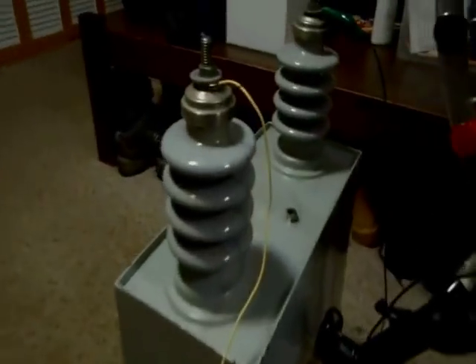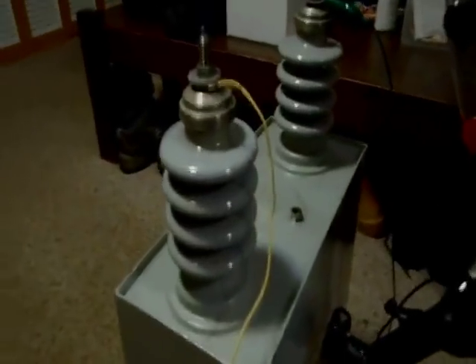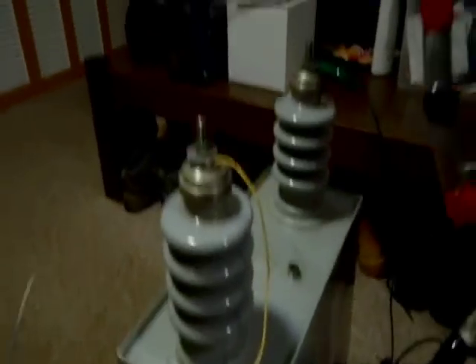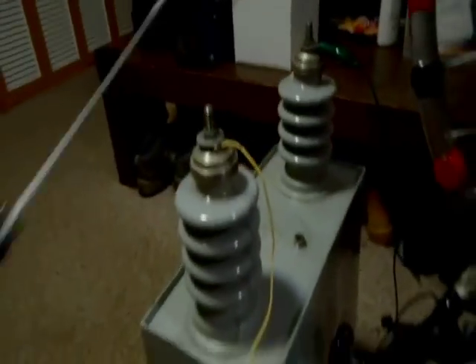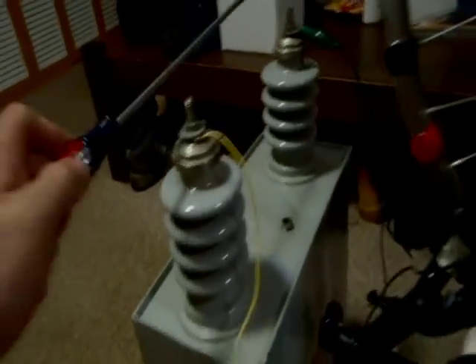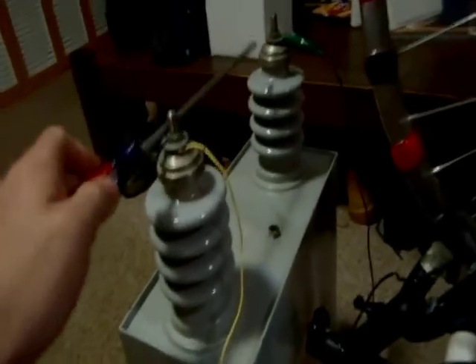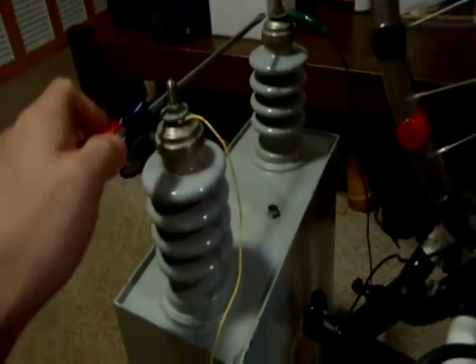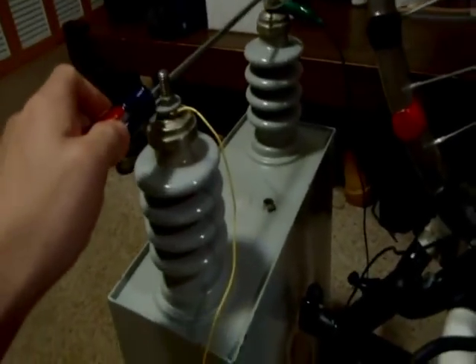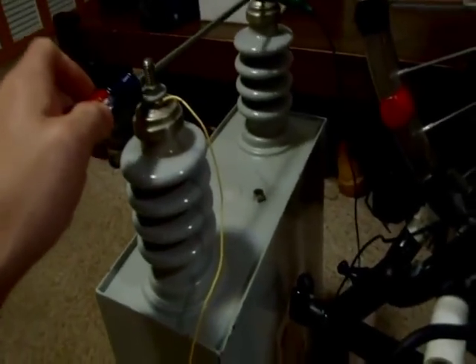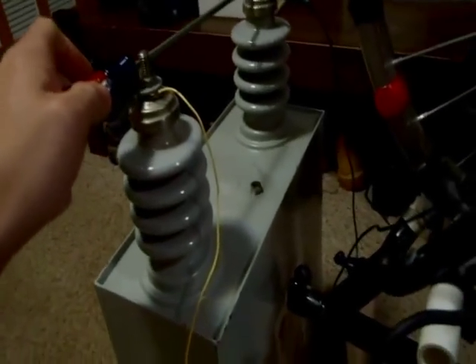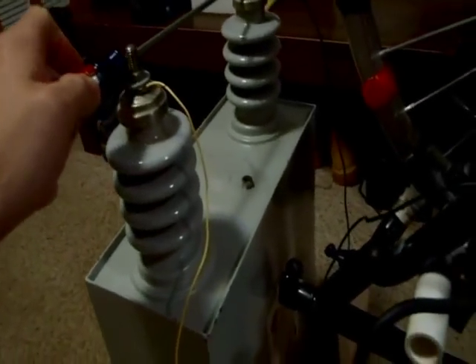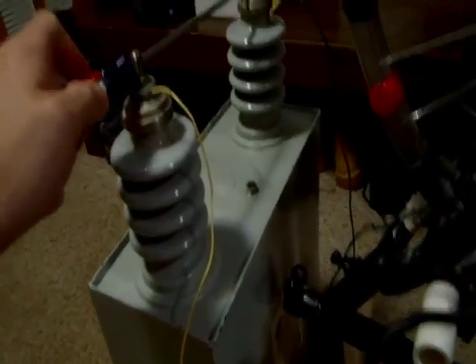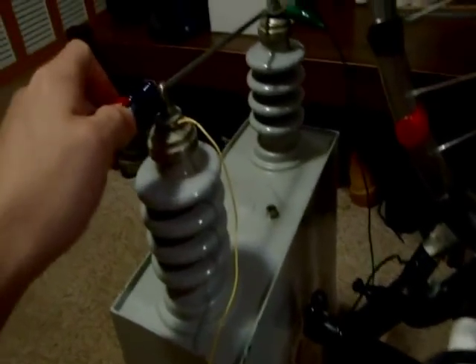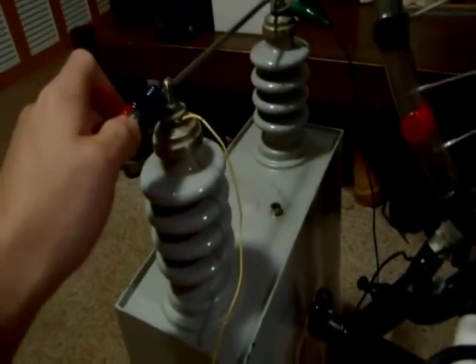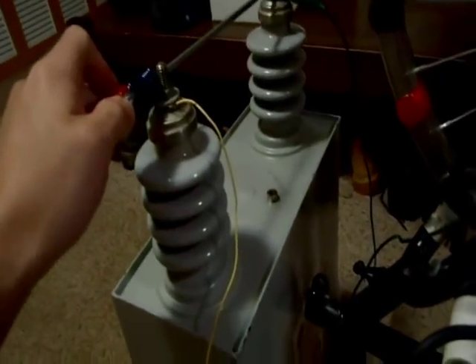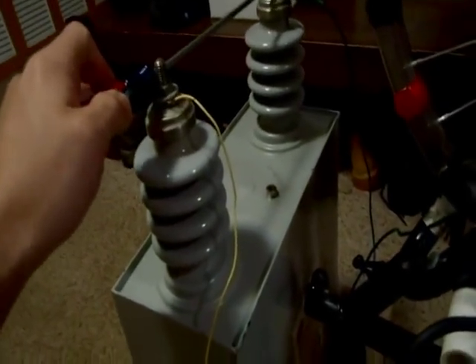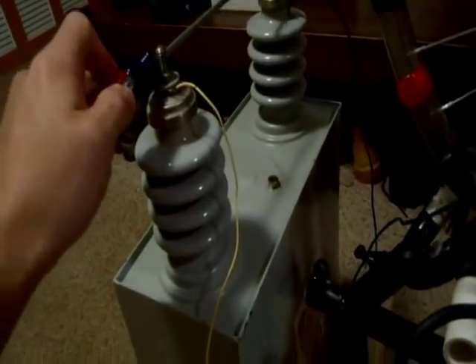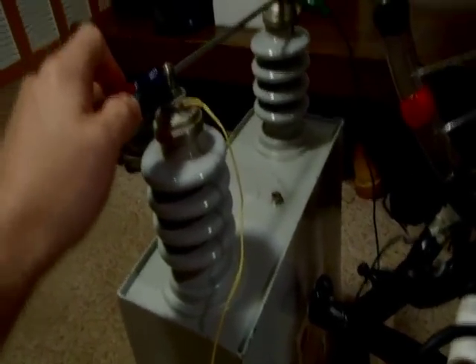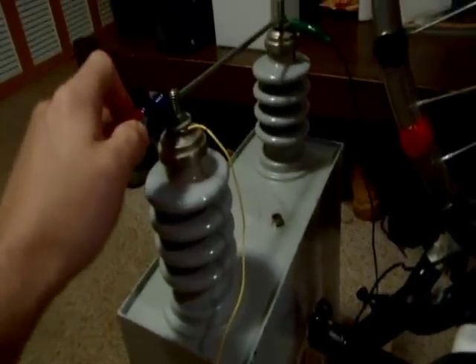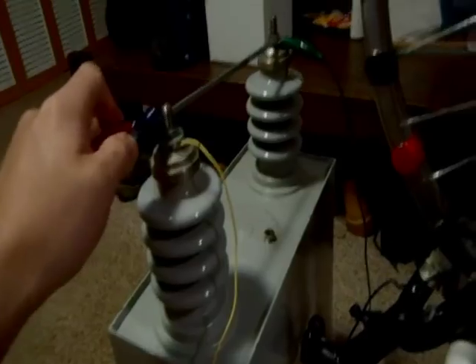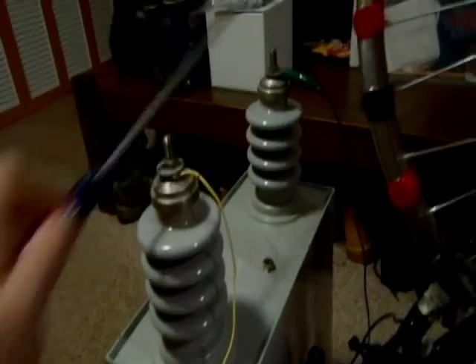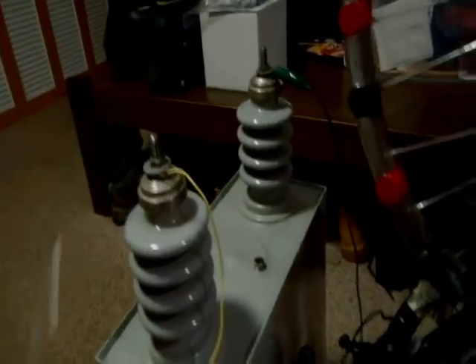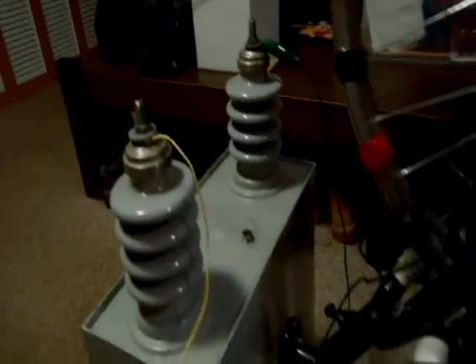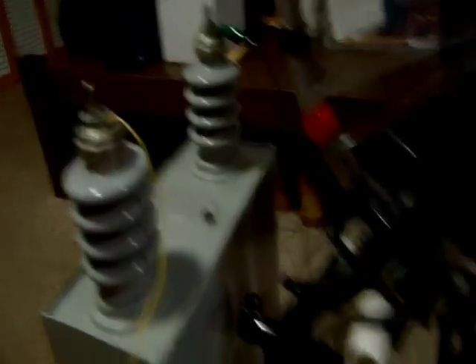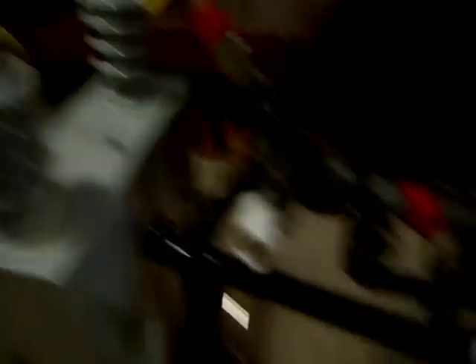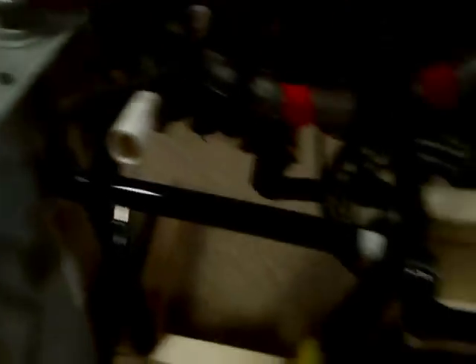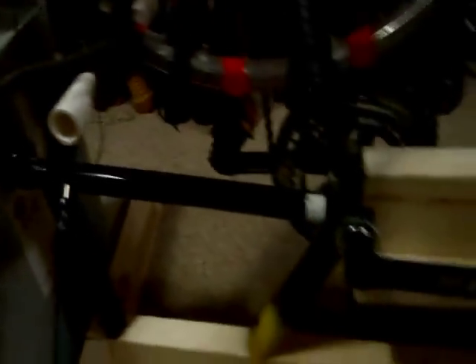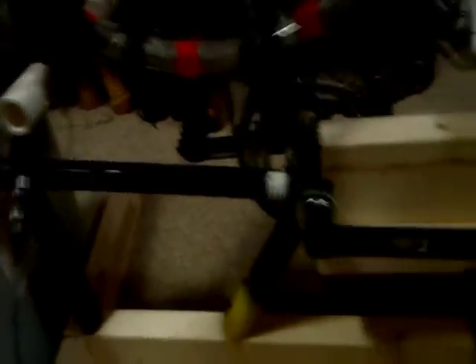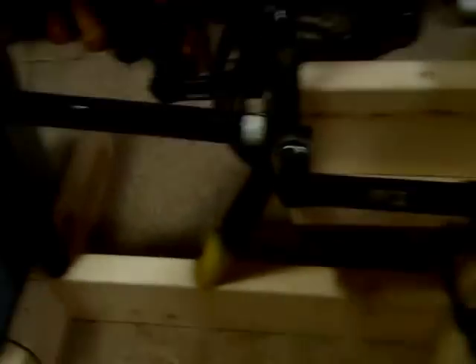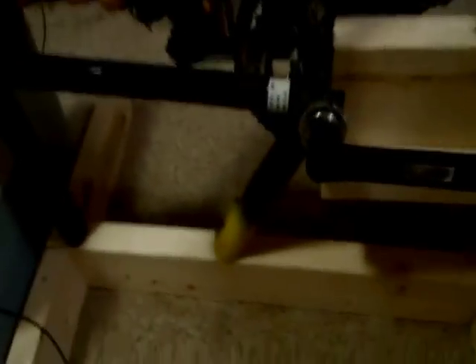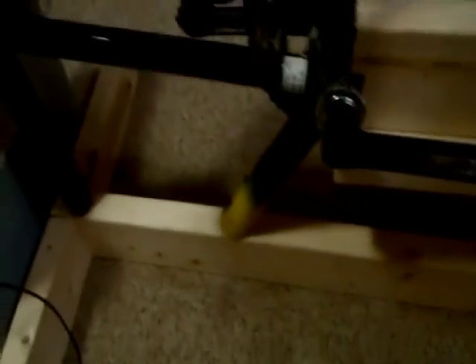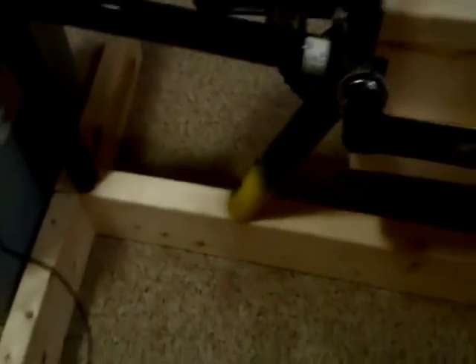Just to show you, there's nothing in here. I'm going to discharge it again. There's nothing in there, so let's see what this does.